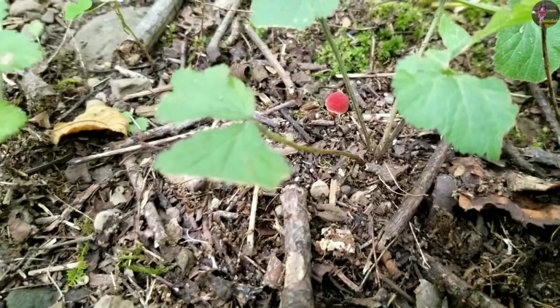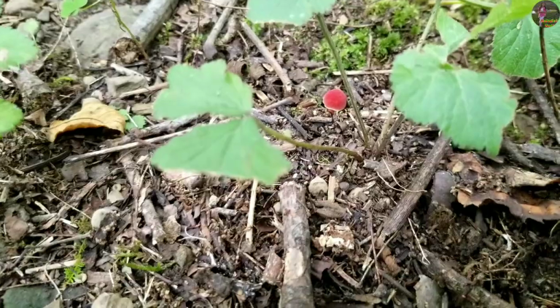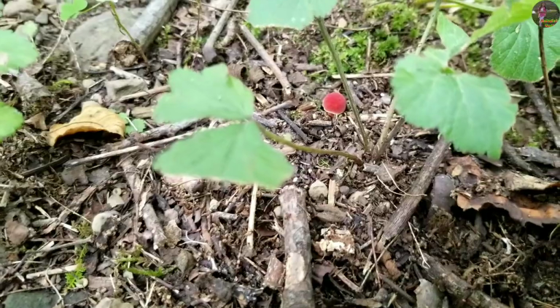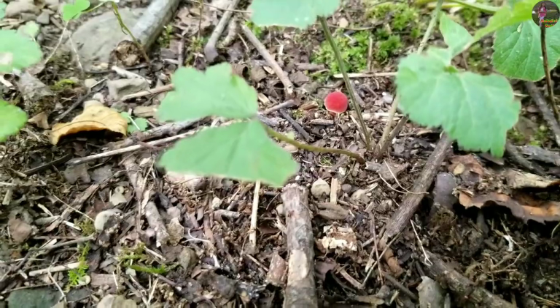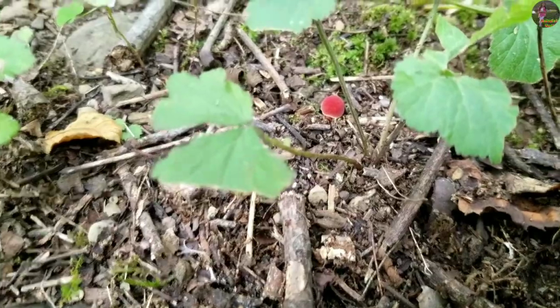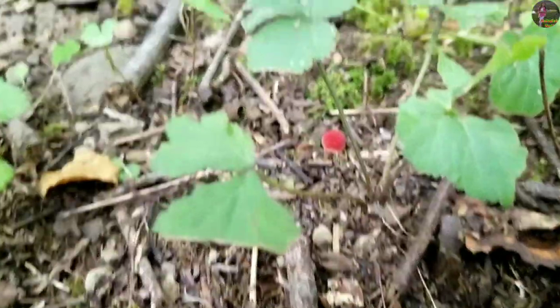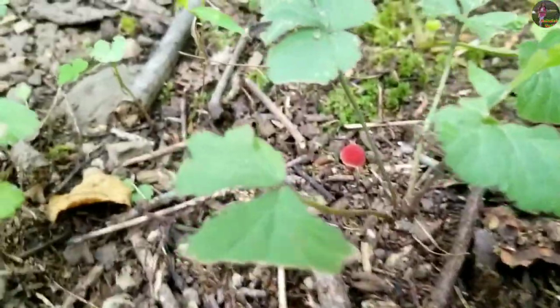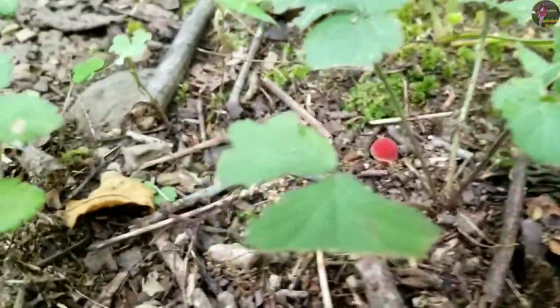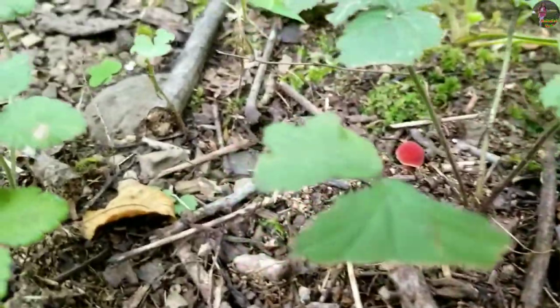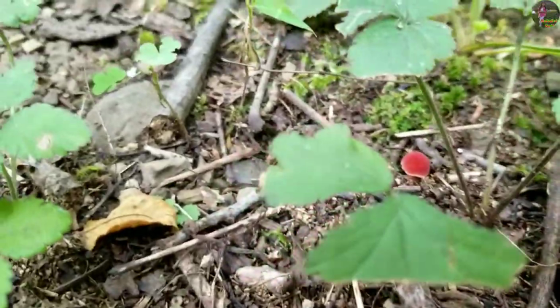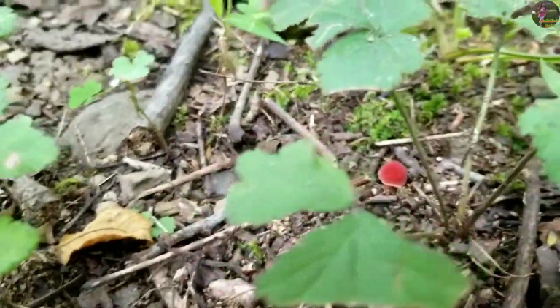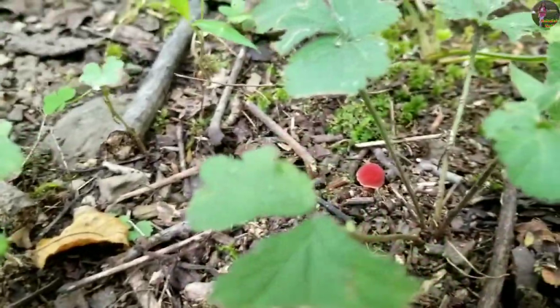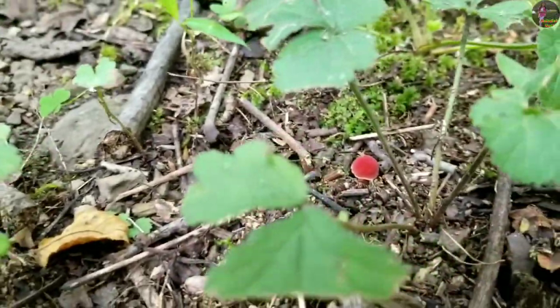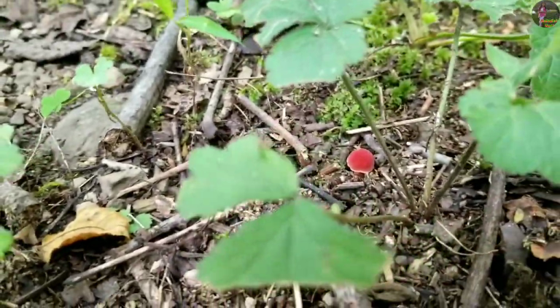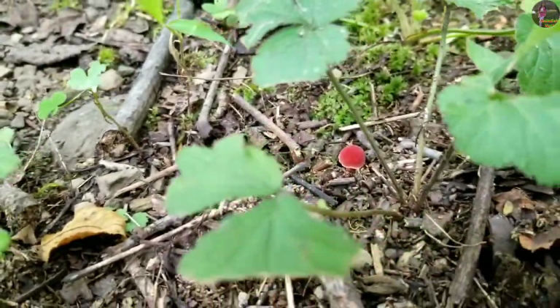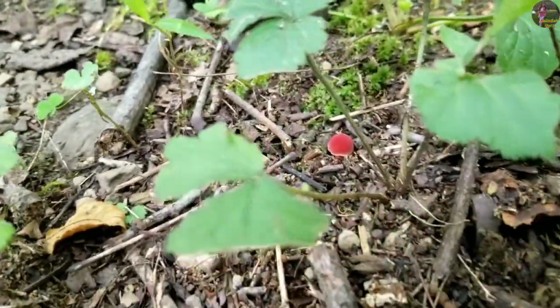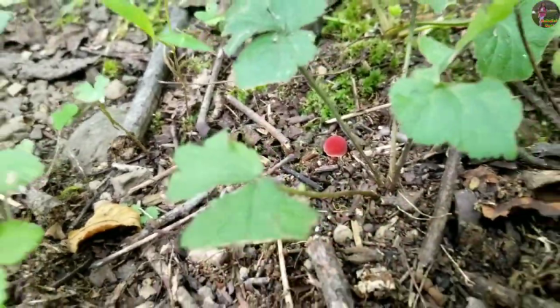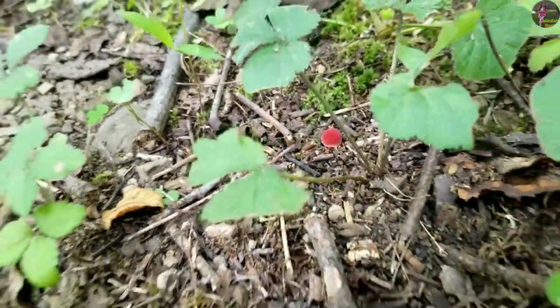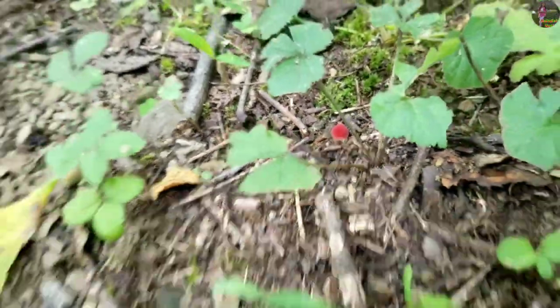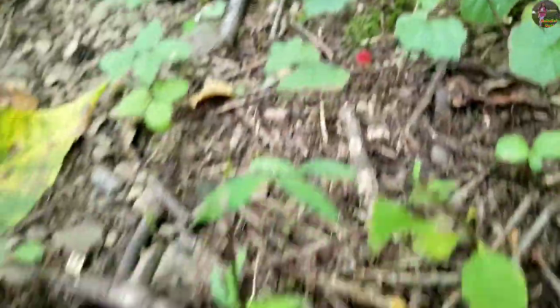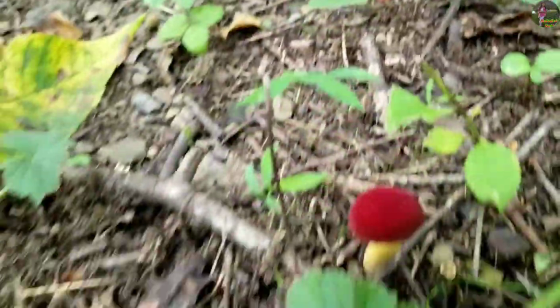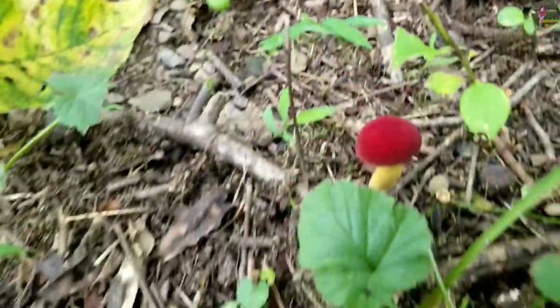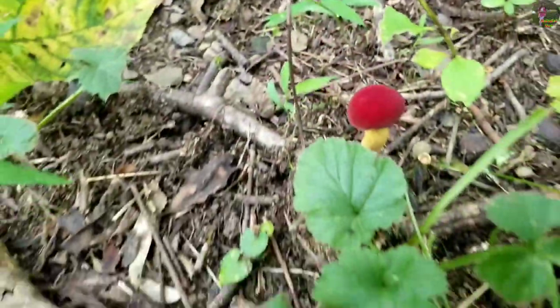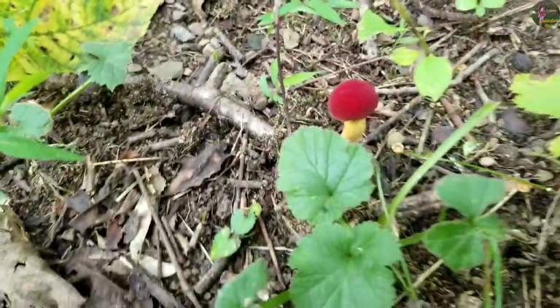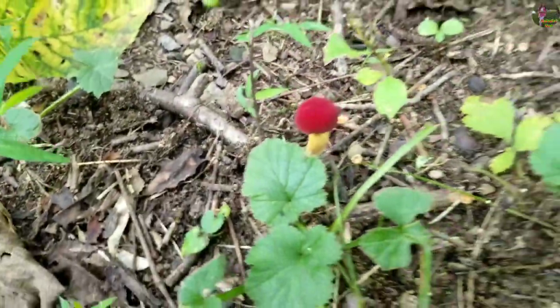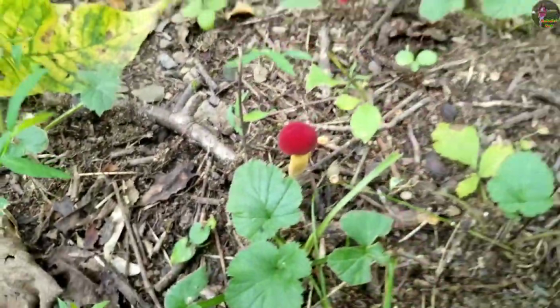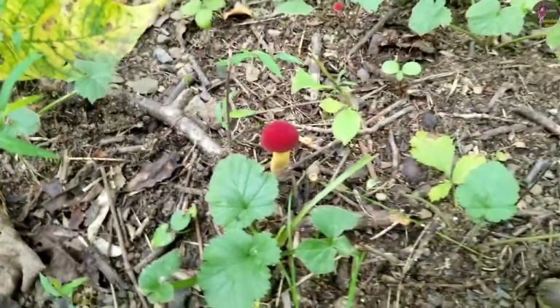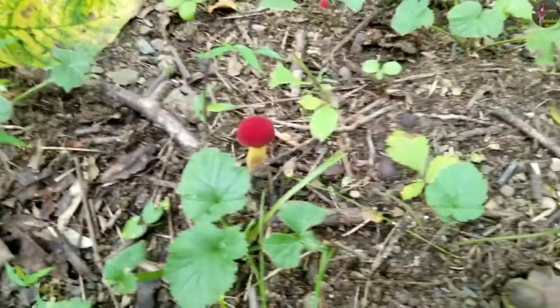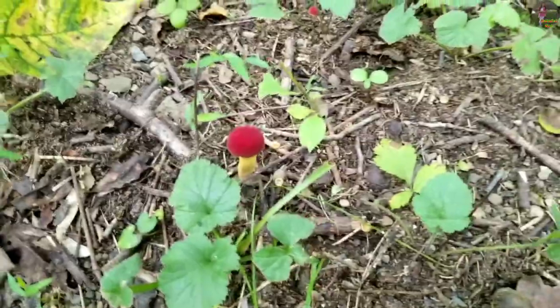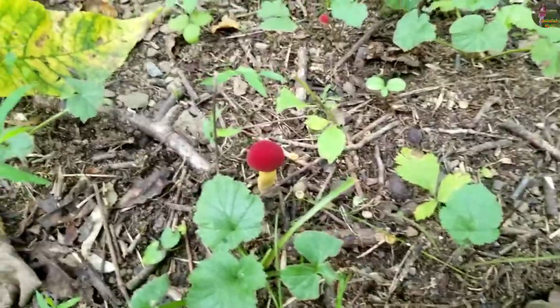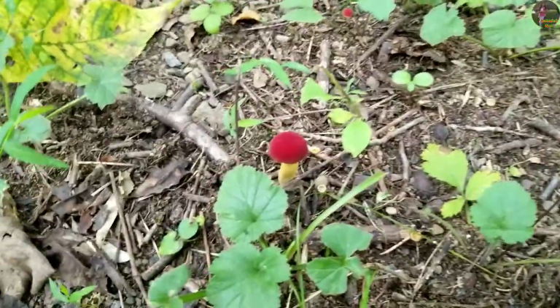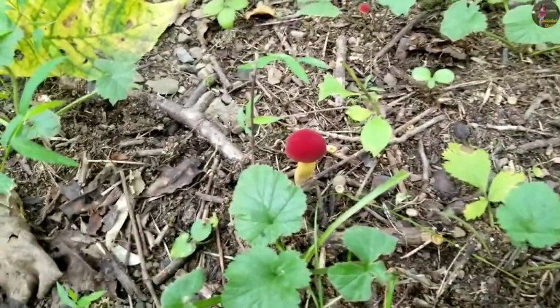Hello Kiddos! Today I'm going to be telling you a few facts about the Red Leed Roundhead Mushroom.